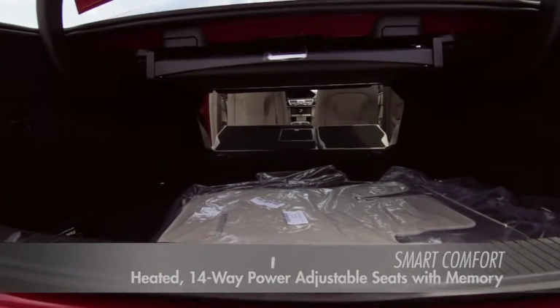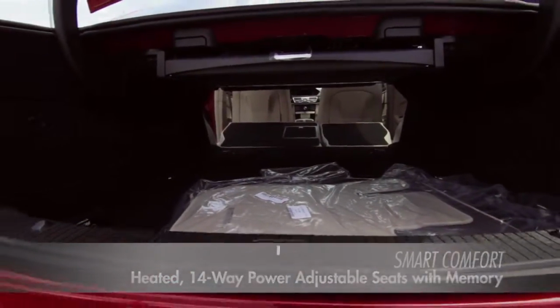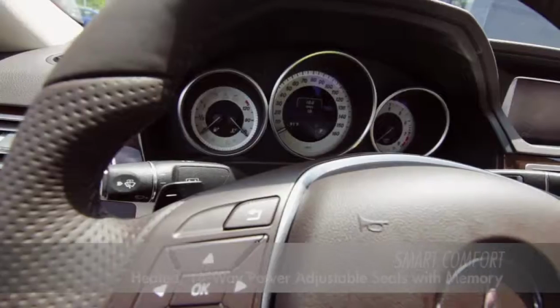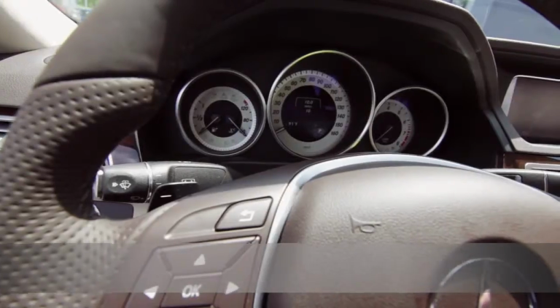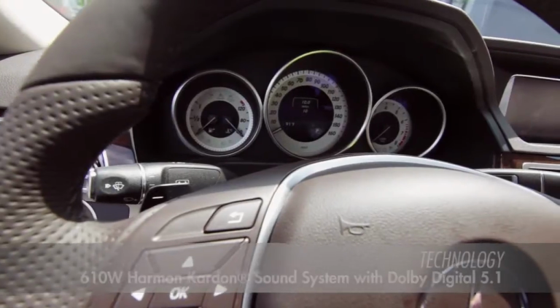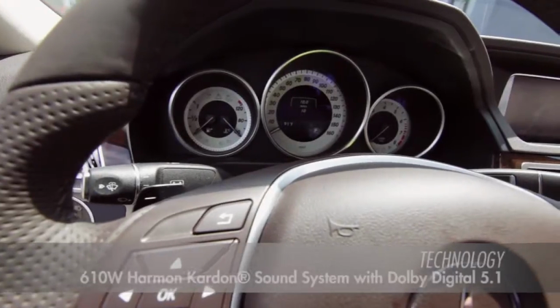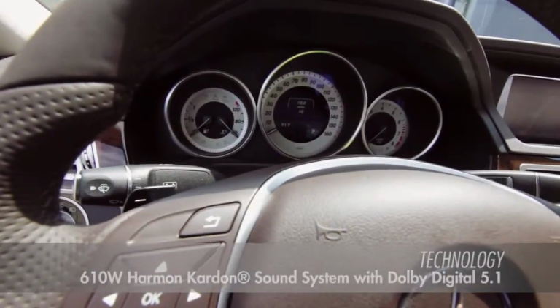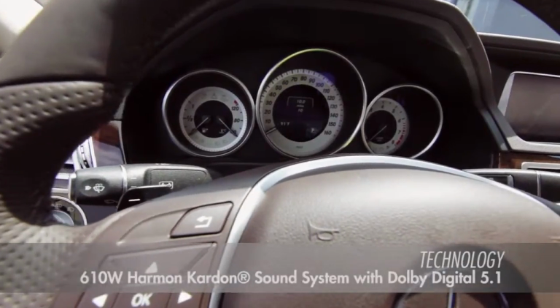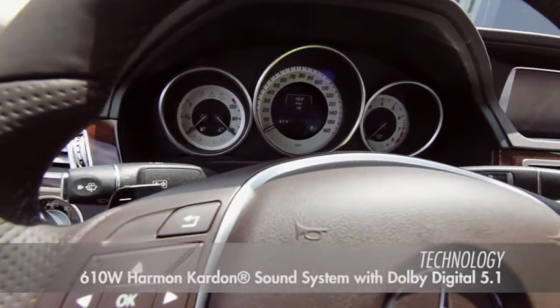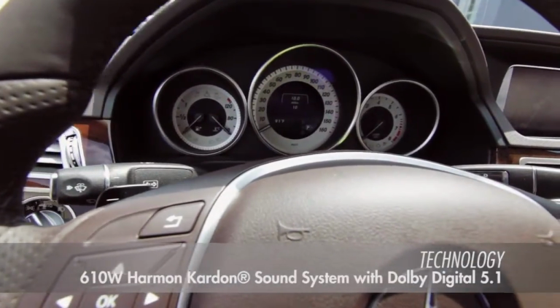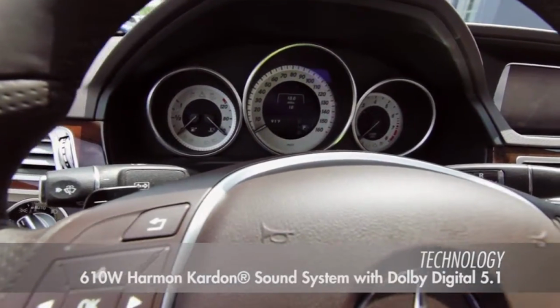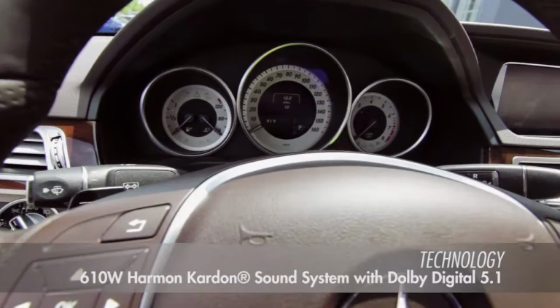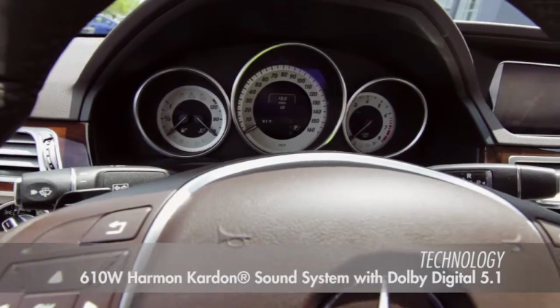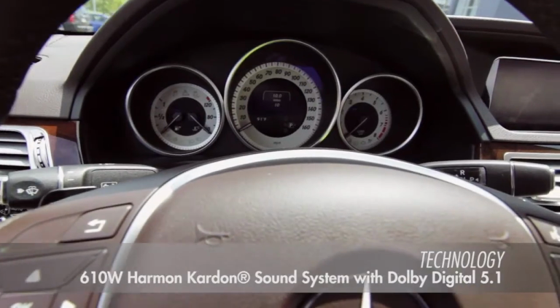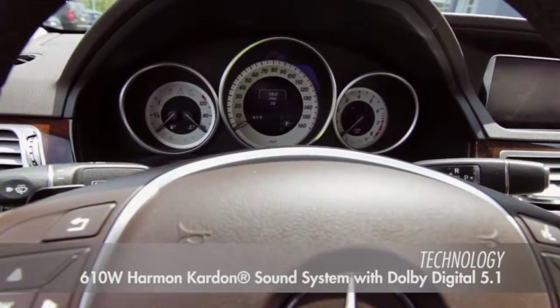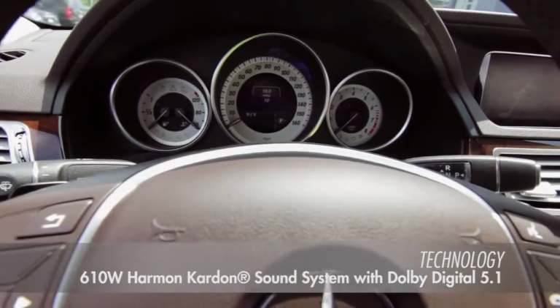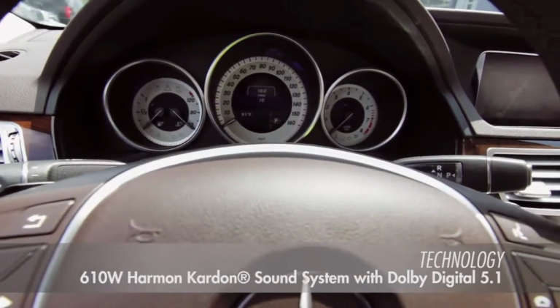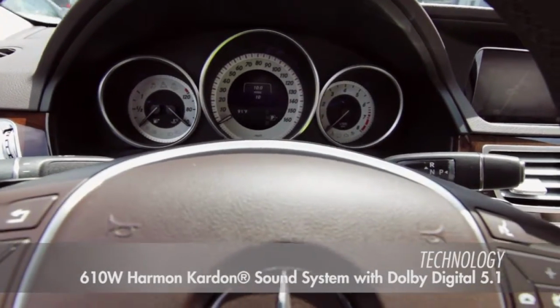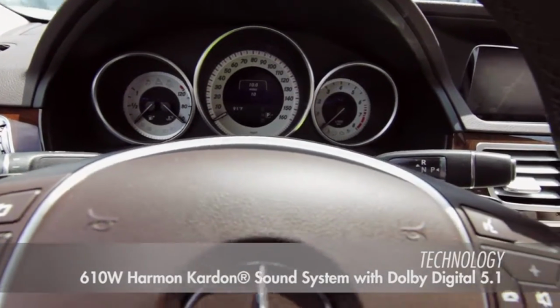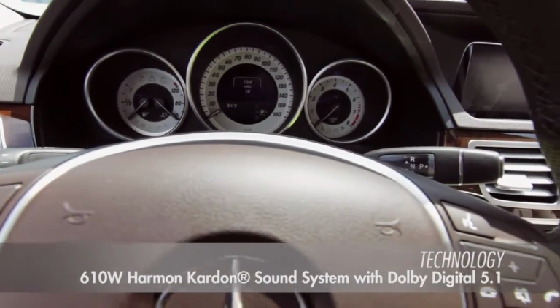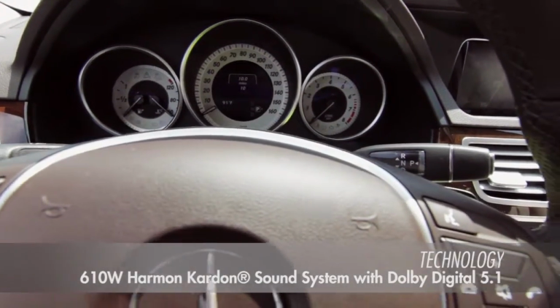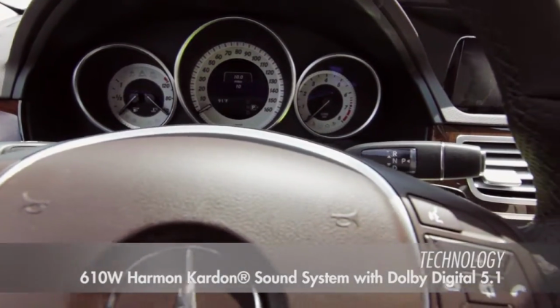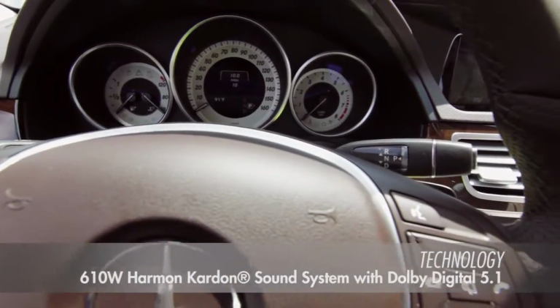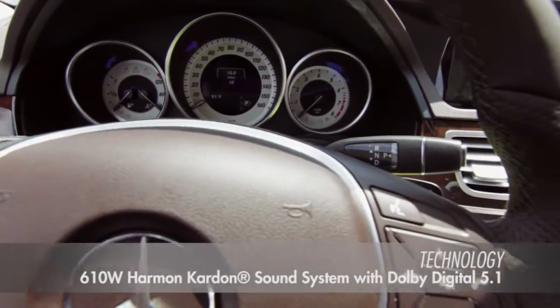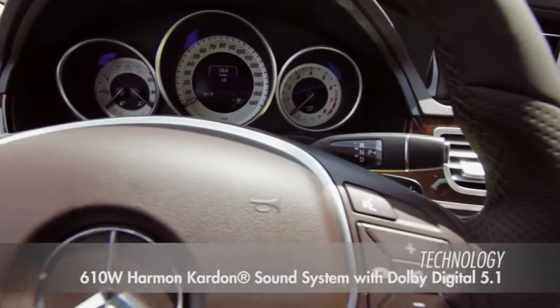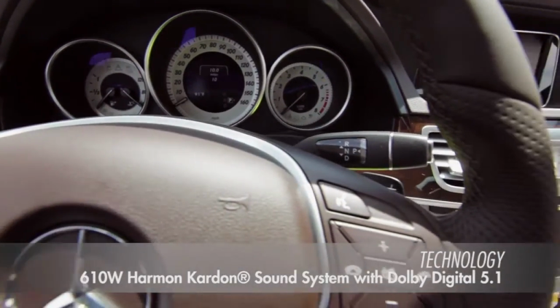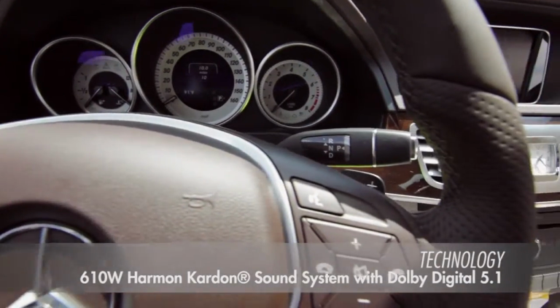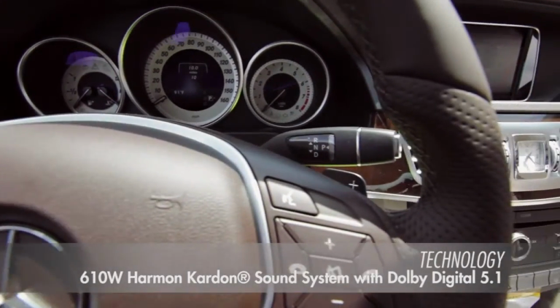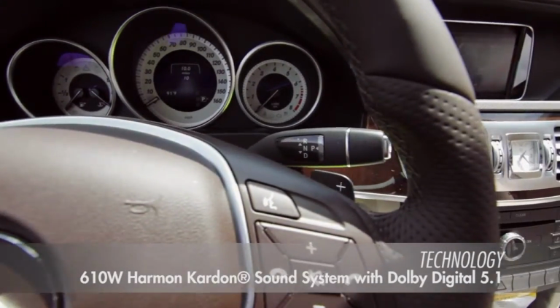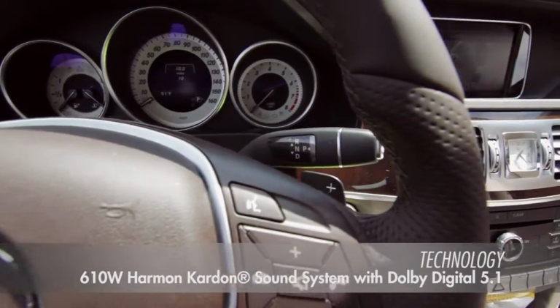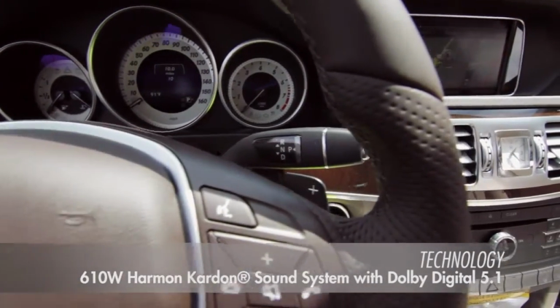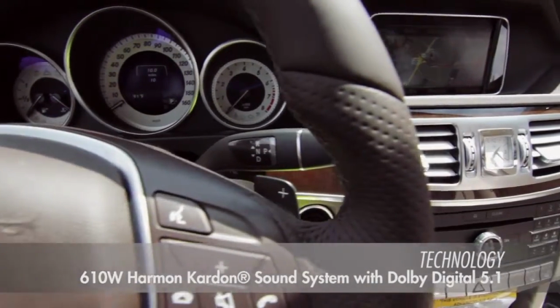The E350 features a high resolution command system, Bluetooth, and rear seat entertainment.